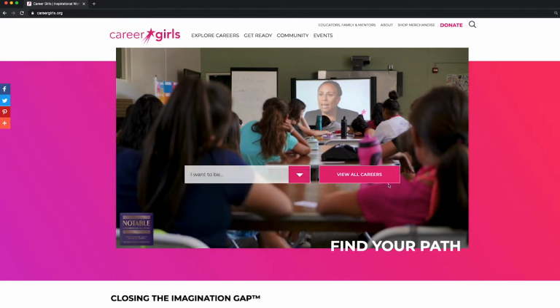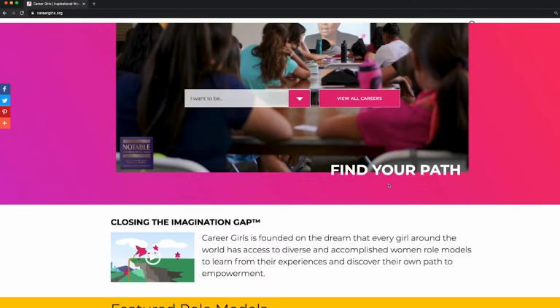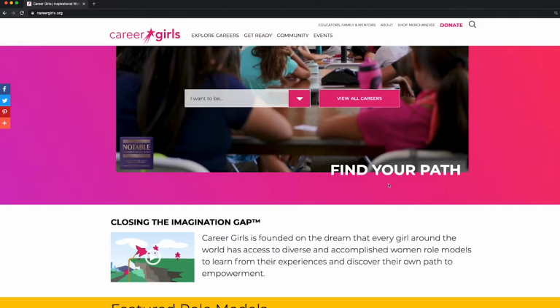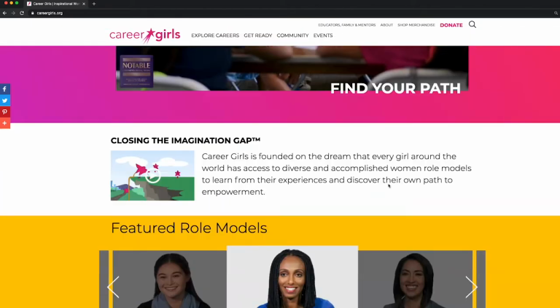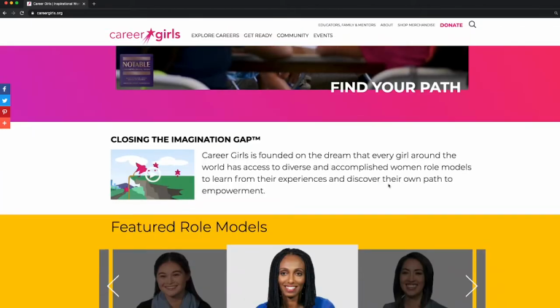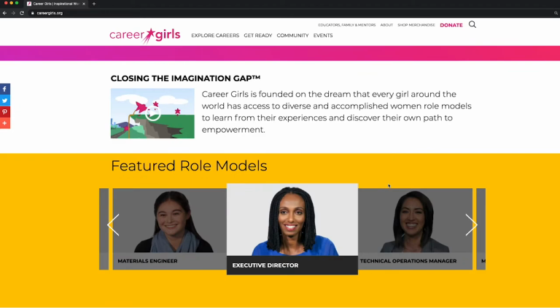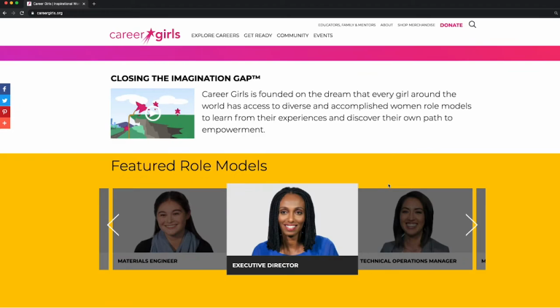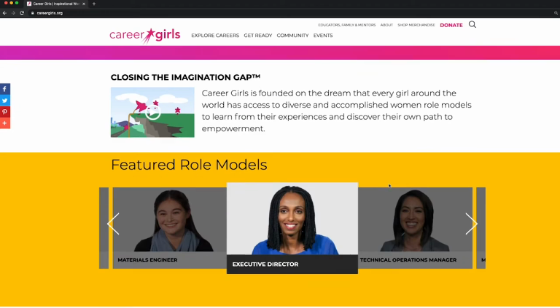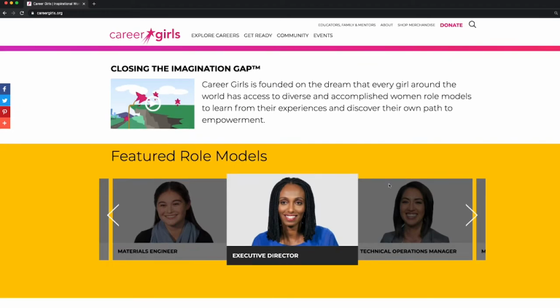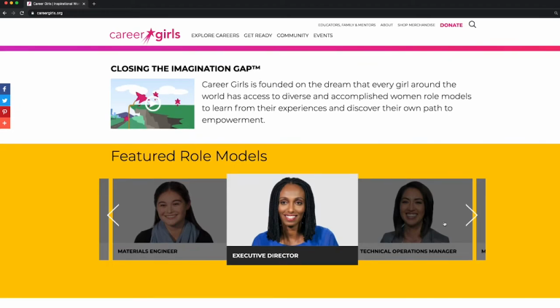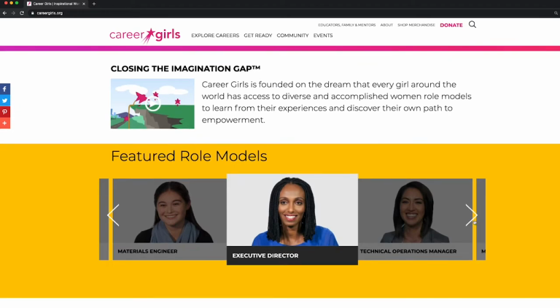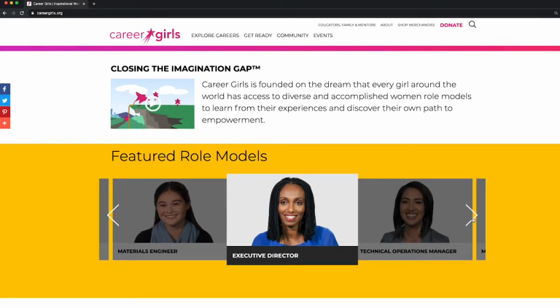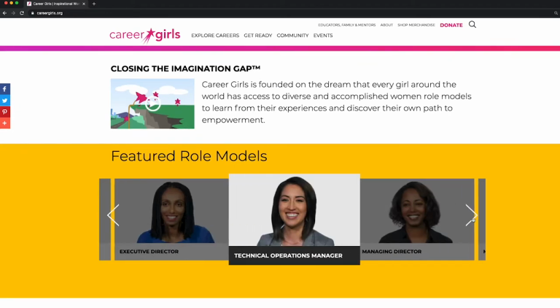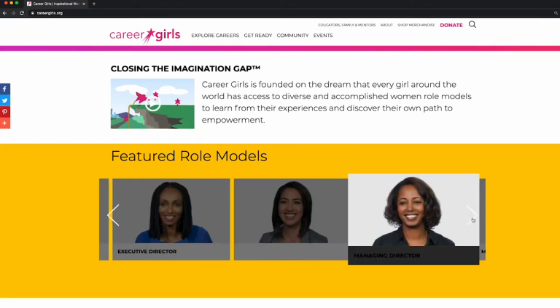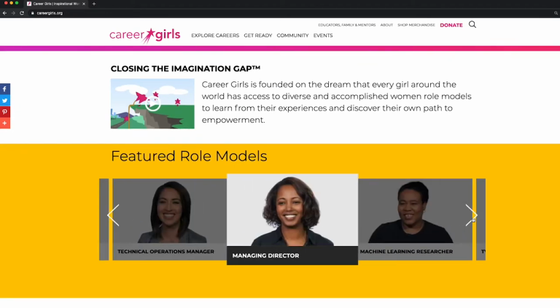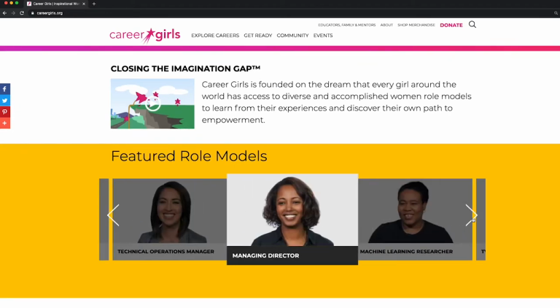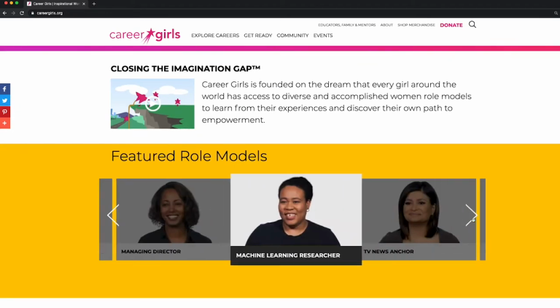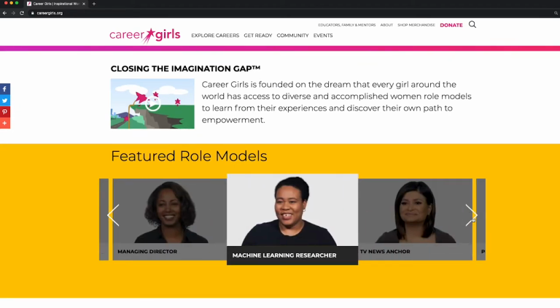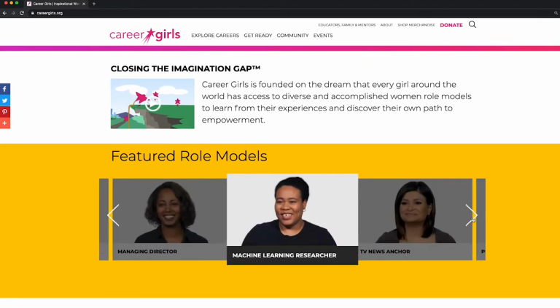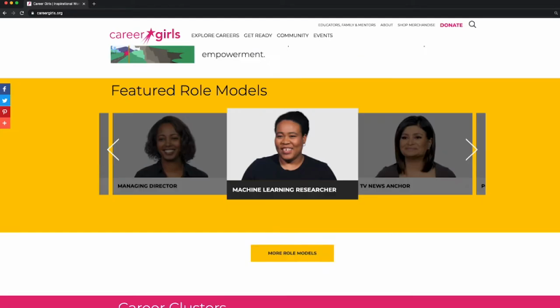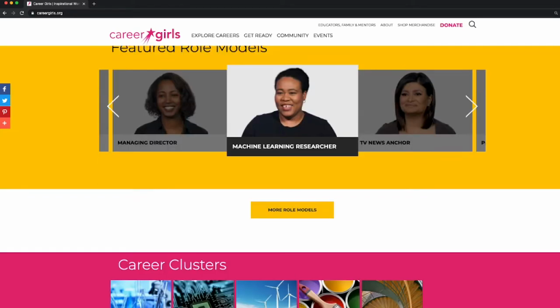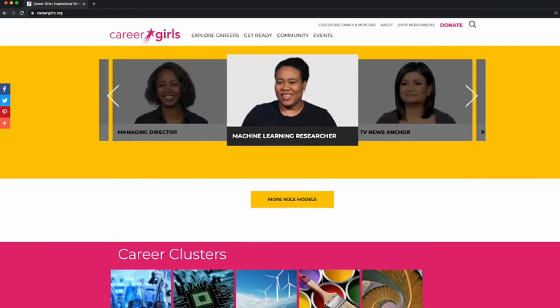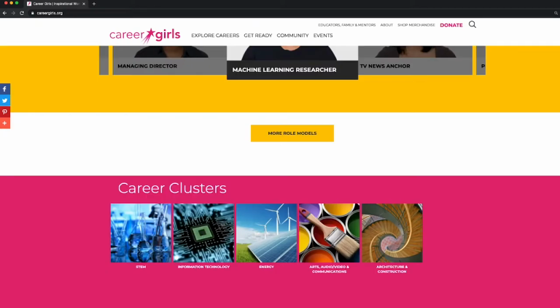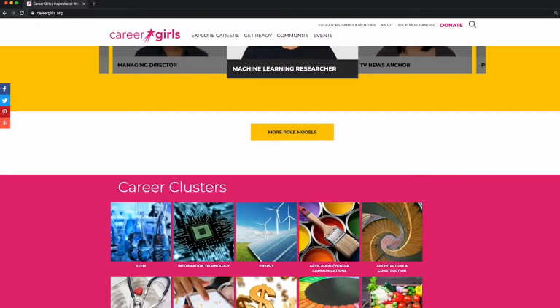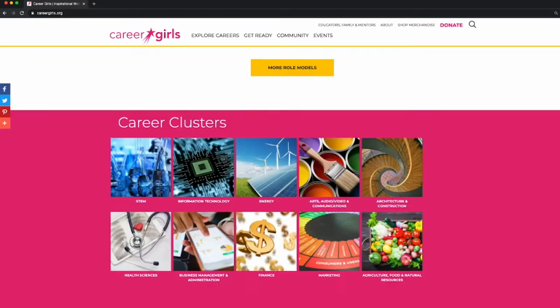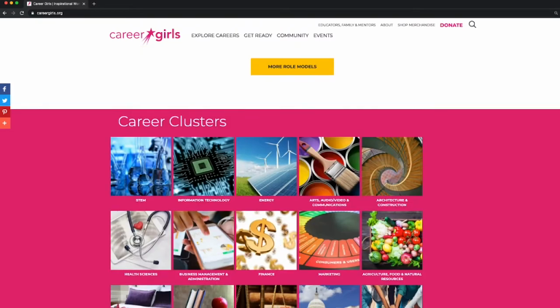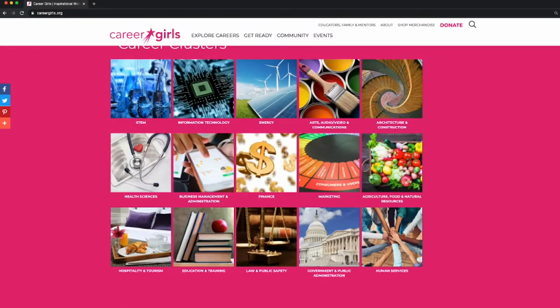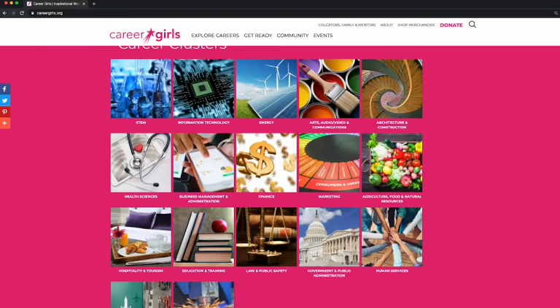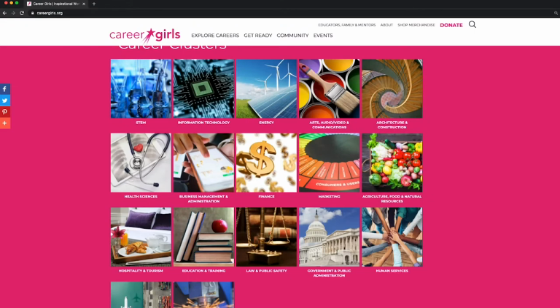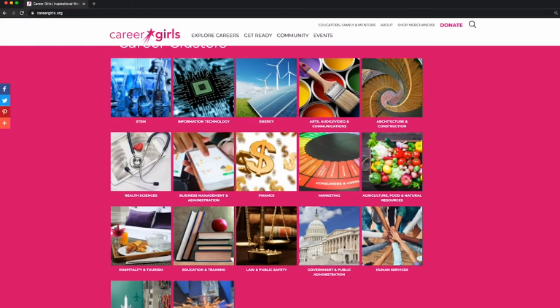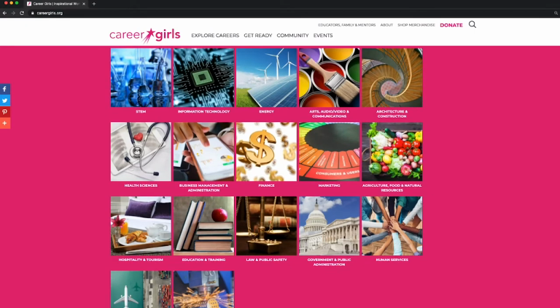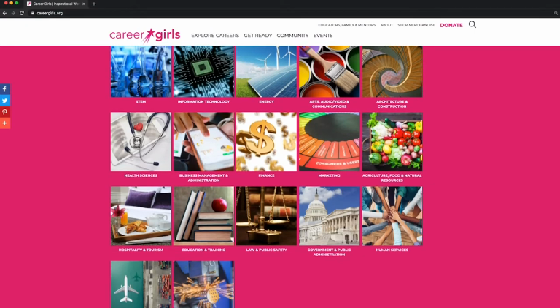Right below, you can see our most recently published role models. As you scroll down, you'll see the 17 career clusters that you can explore.